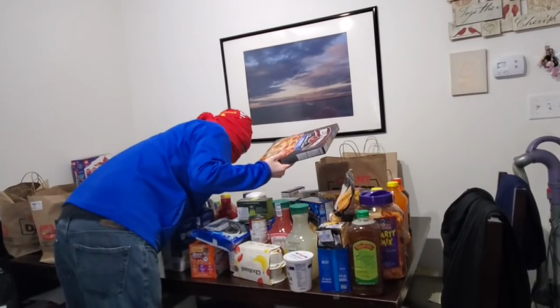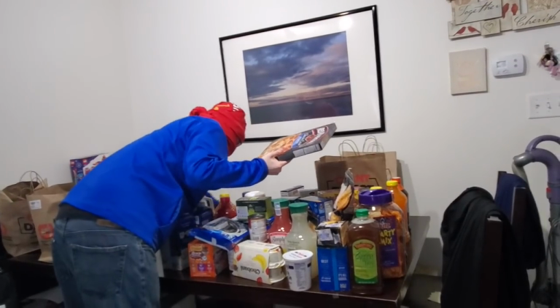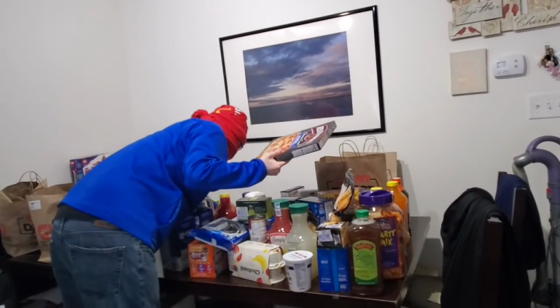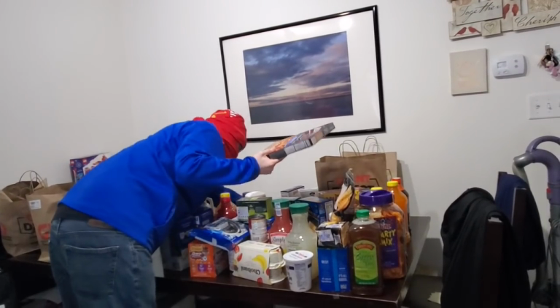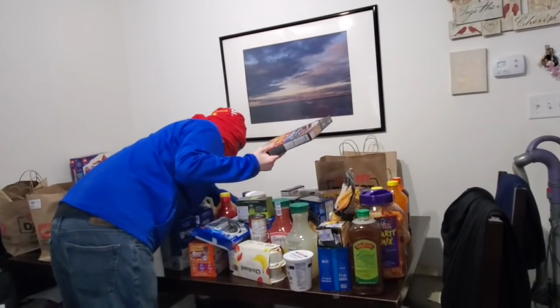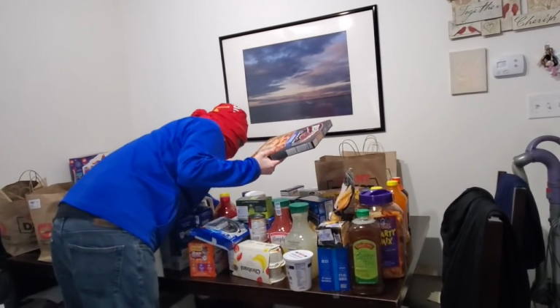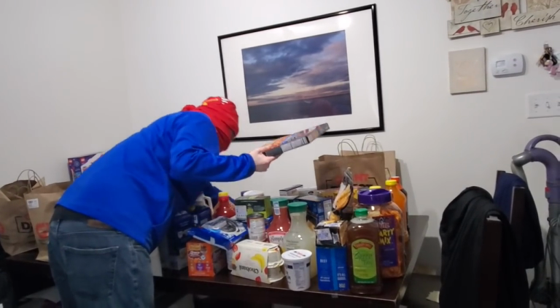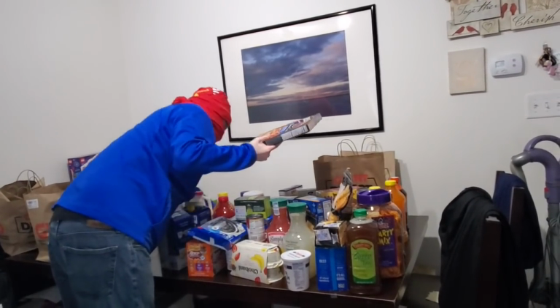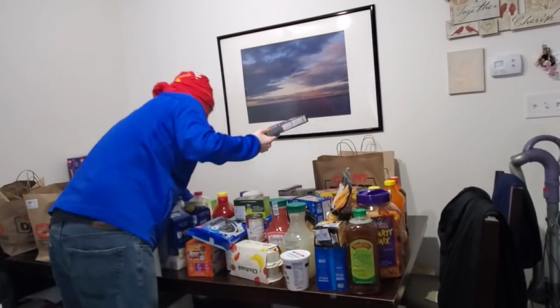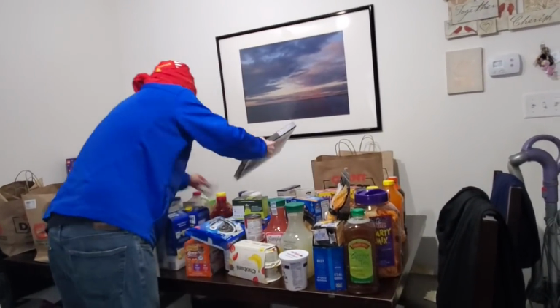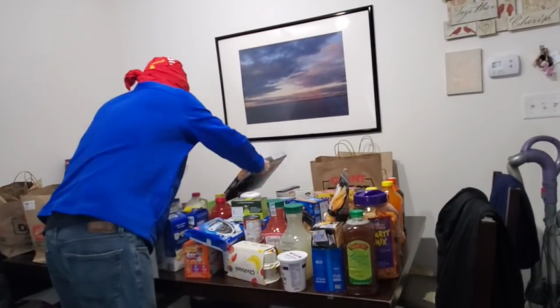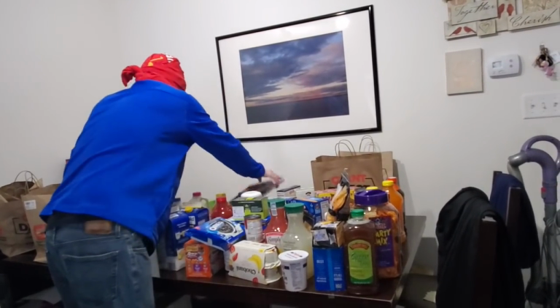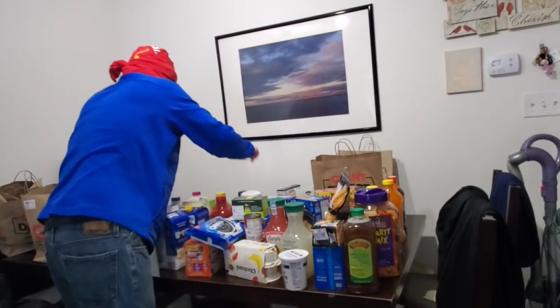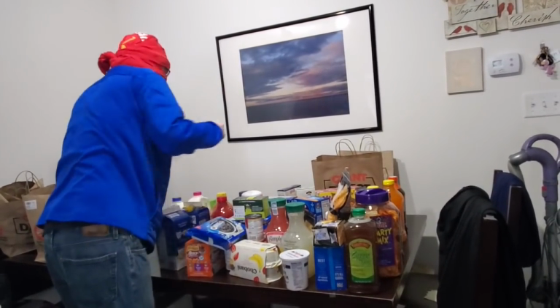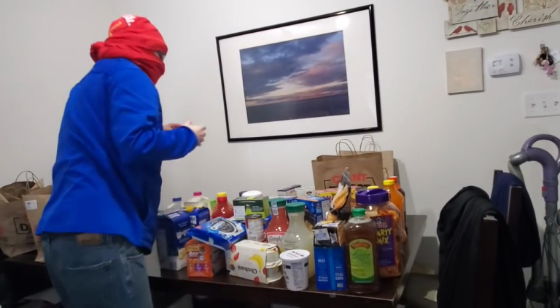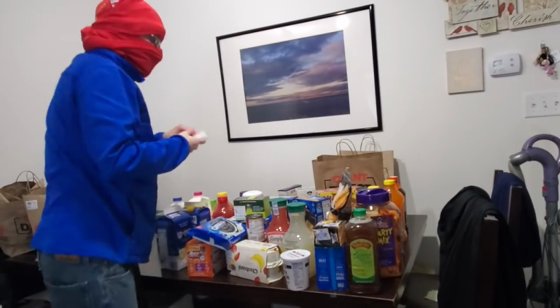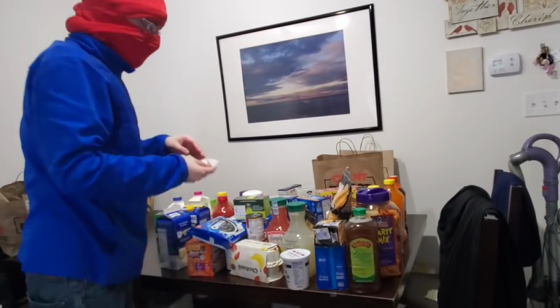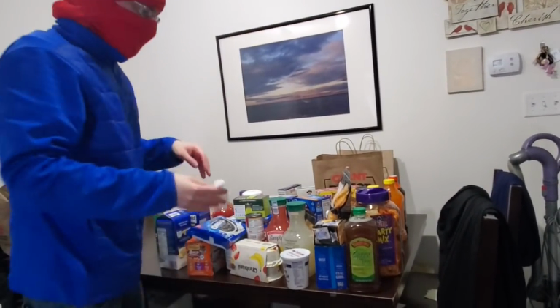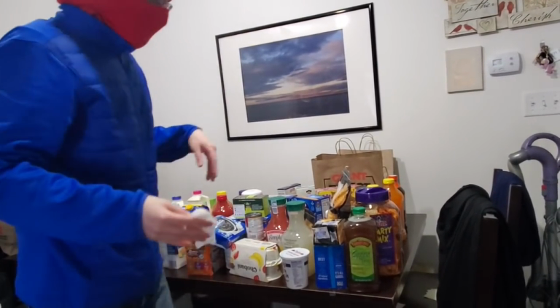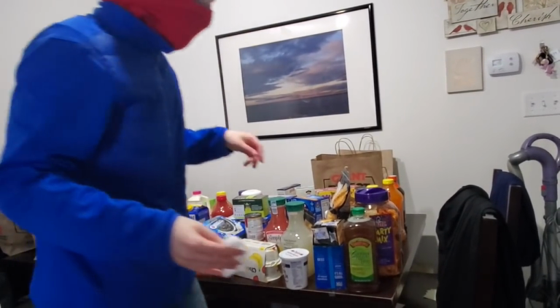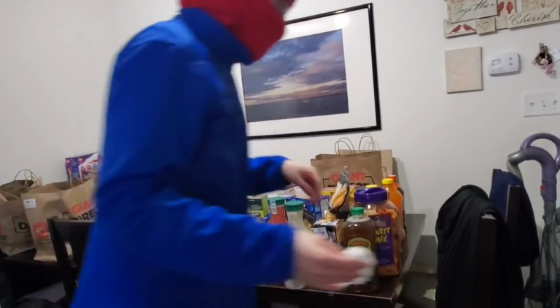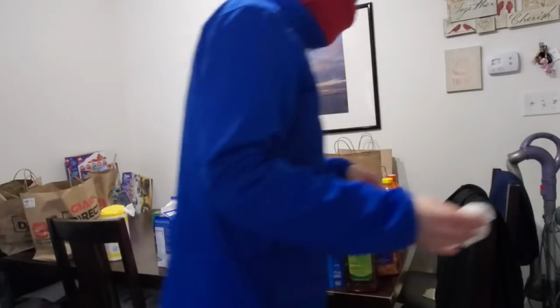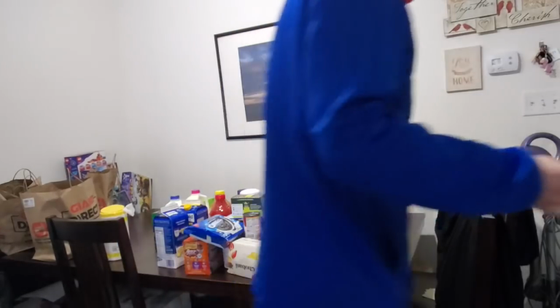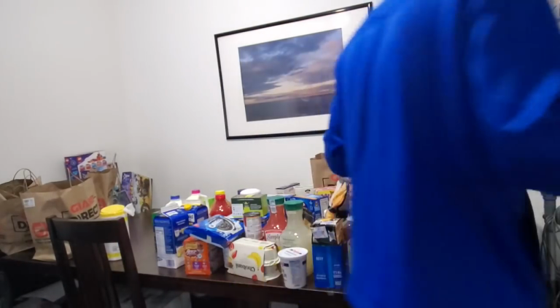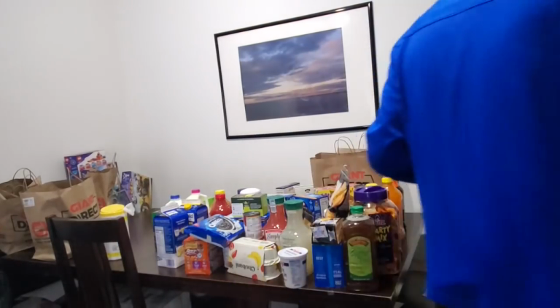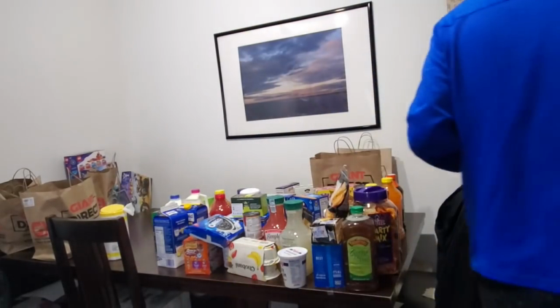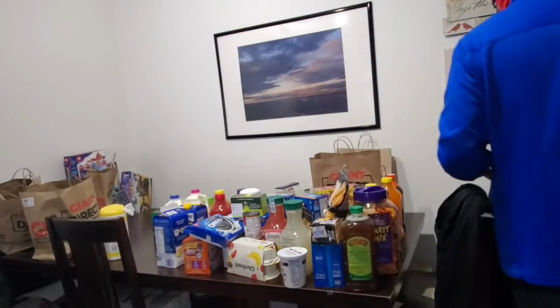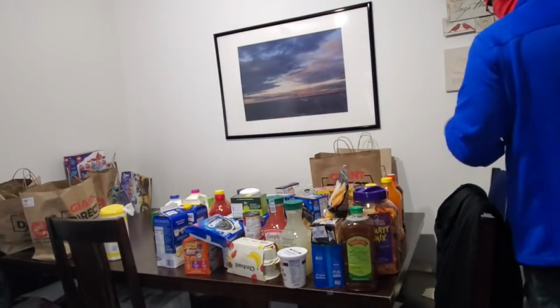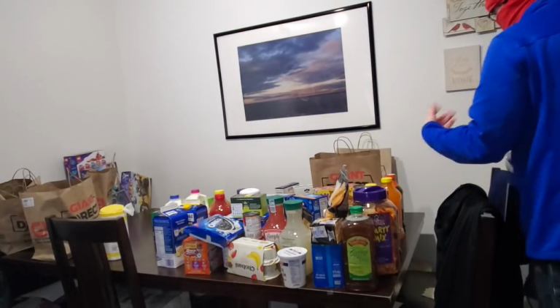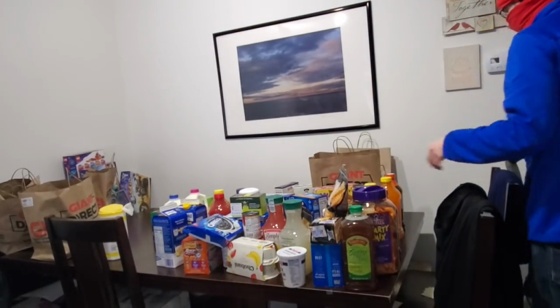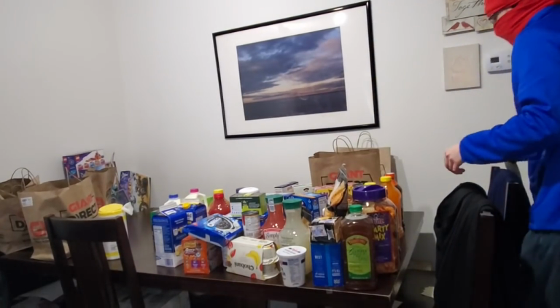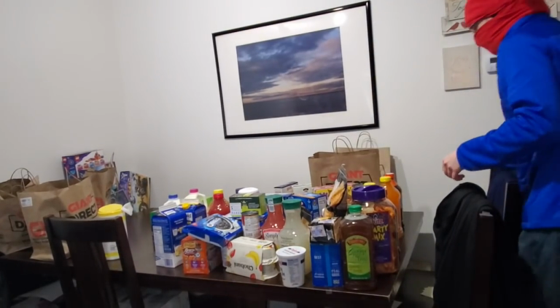I forgot to tell you — I got Arby's on the way home. Yeah, you need to microwave that. Nothing in the original wrapper.